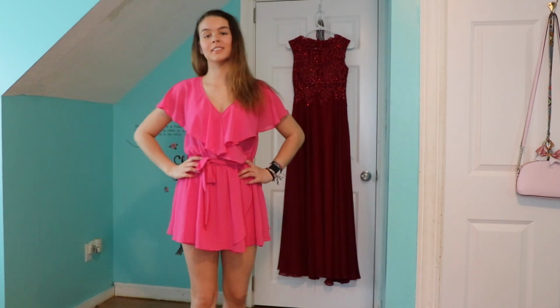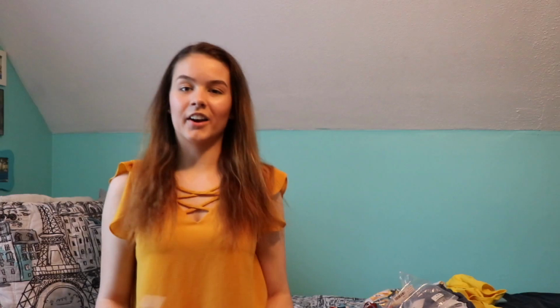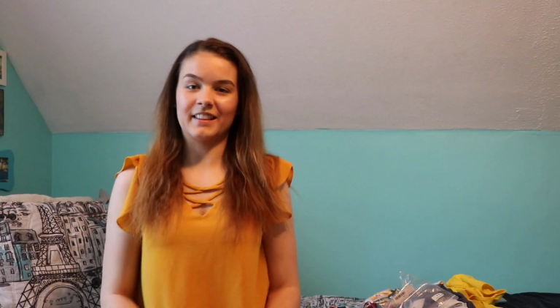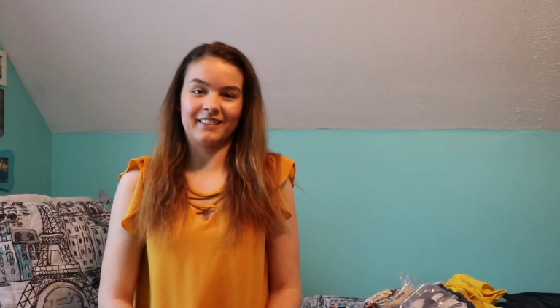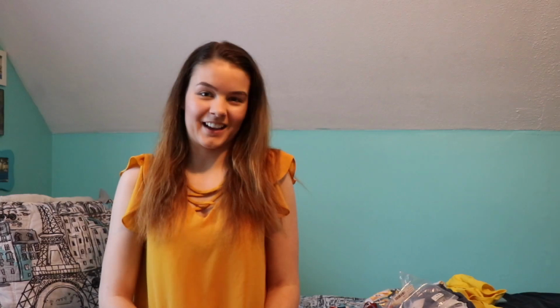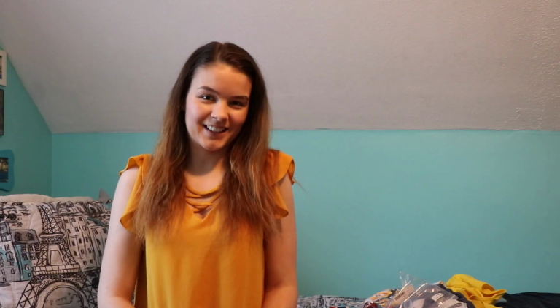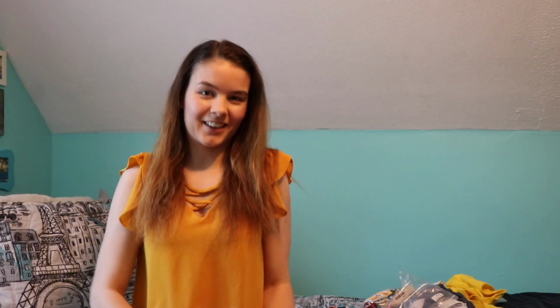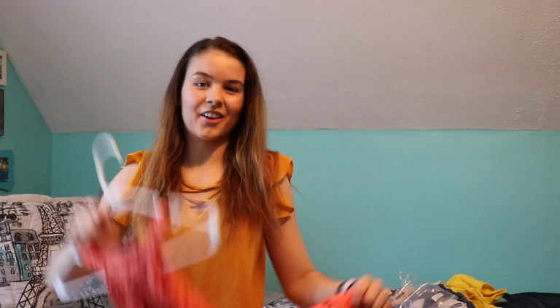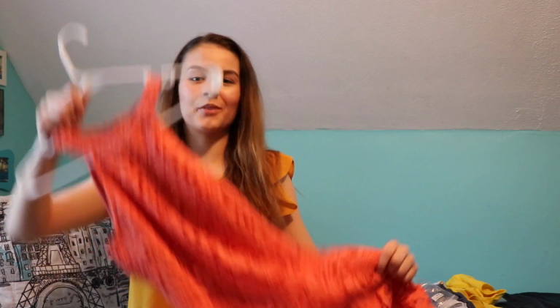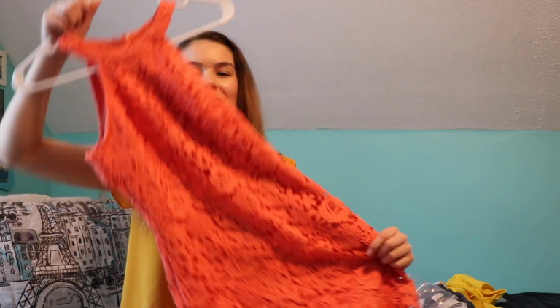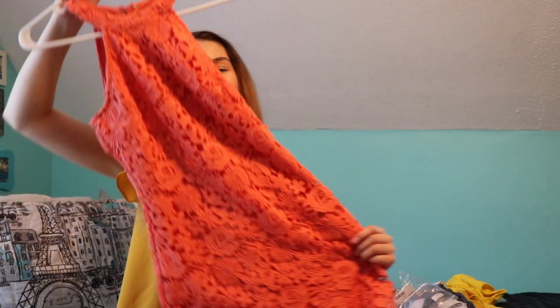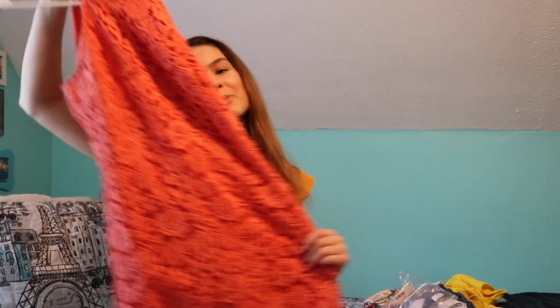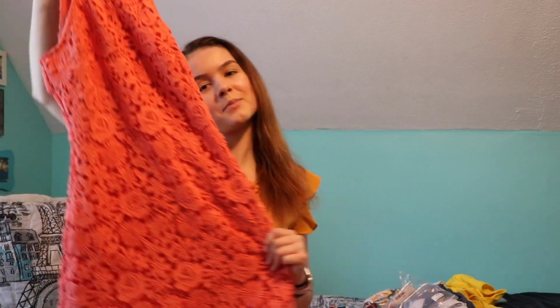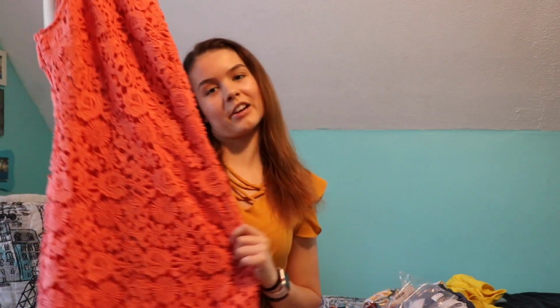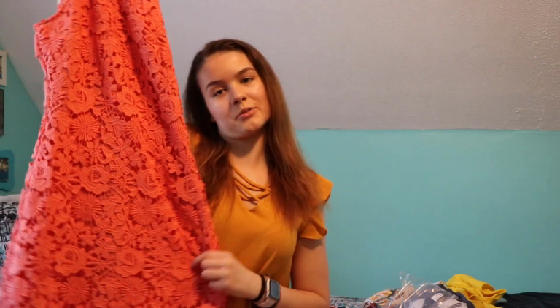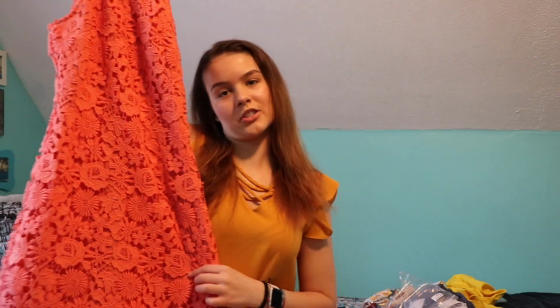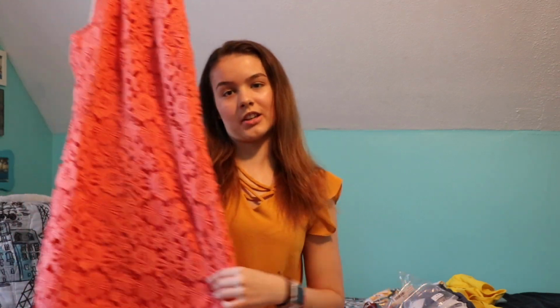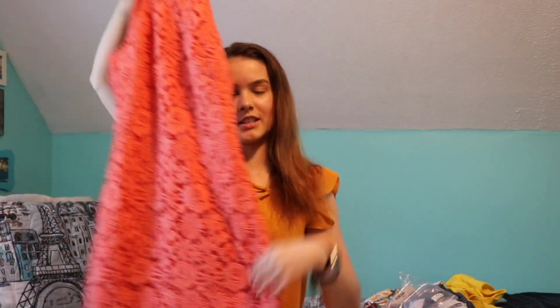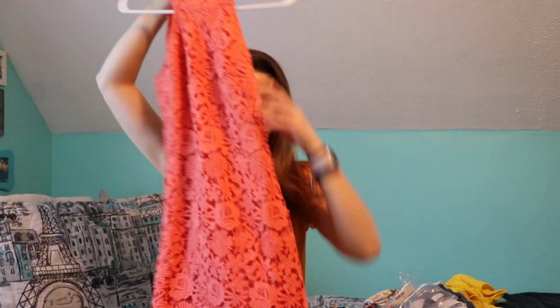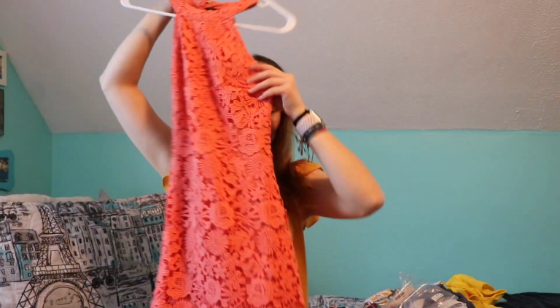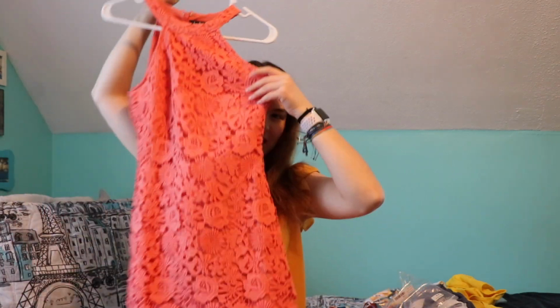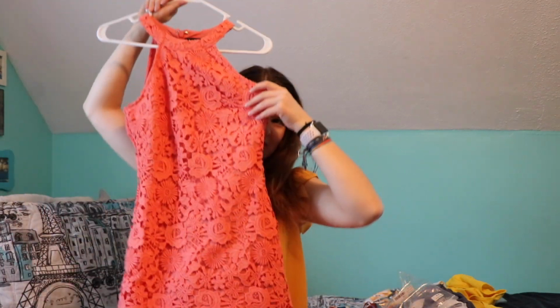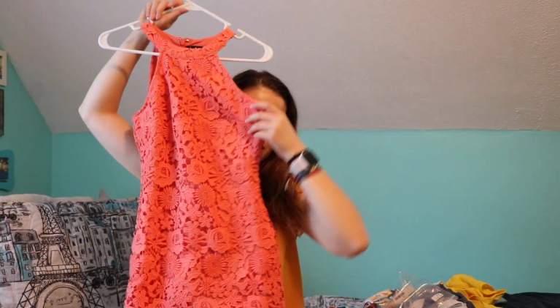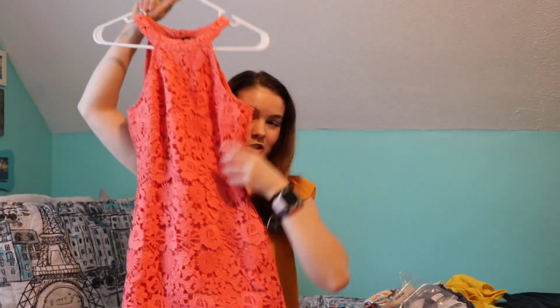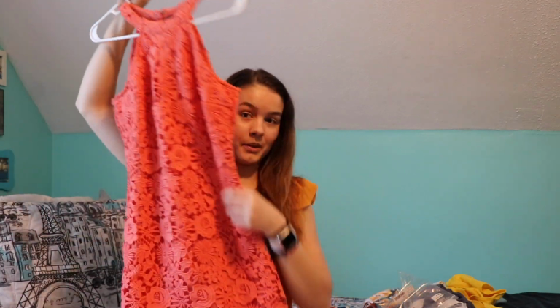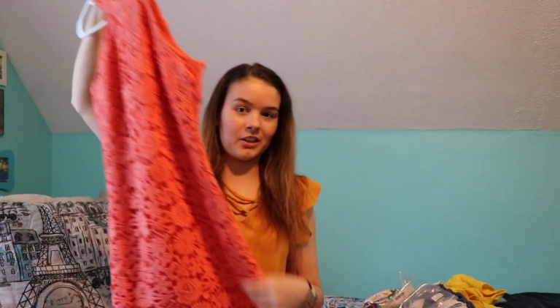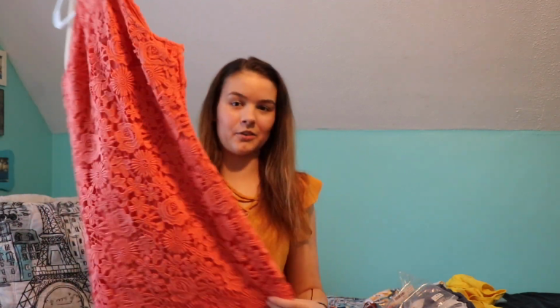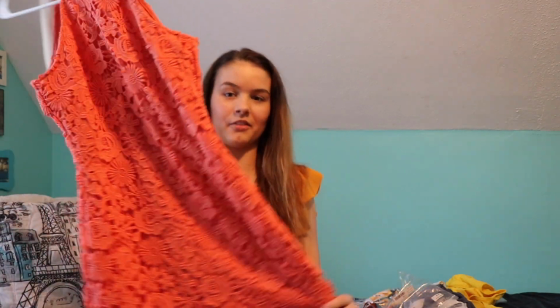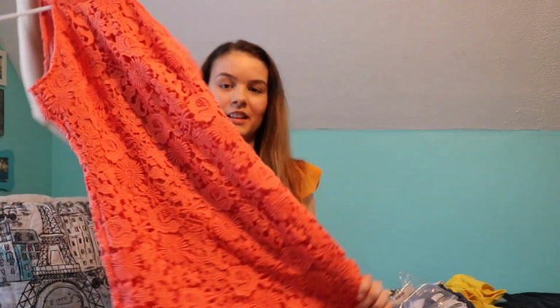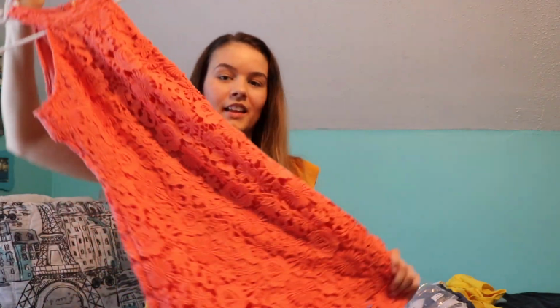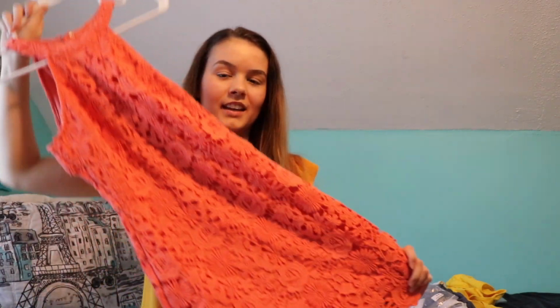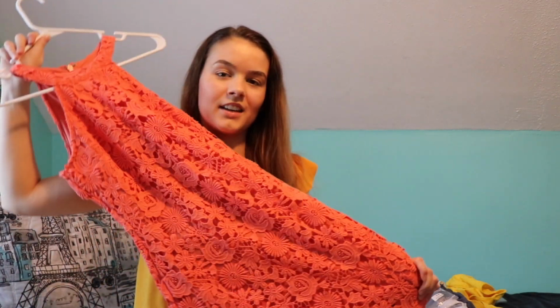The last thing I got from Lulu's was my graduation dress. It looks like this — it's super cute and I really like it.